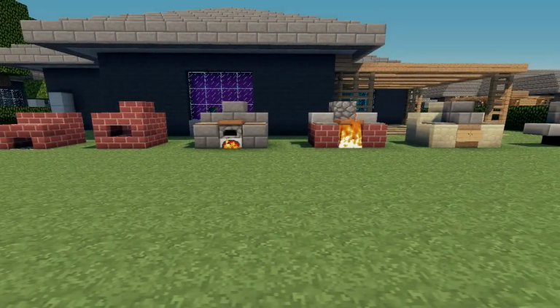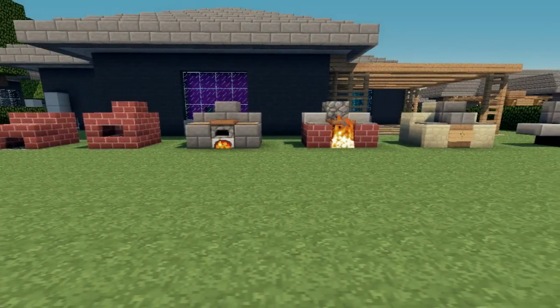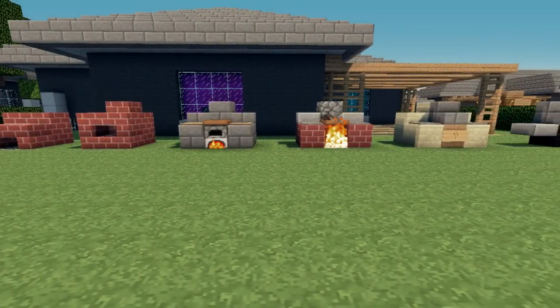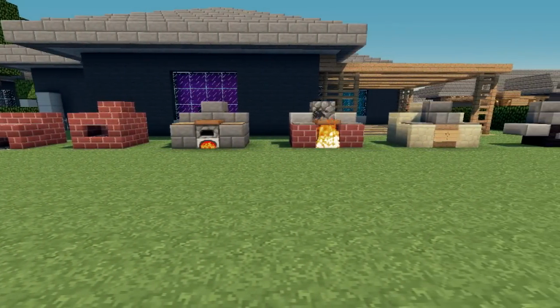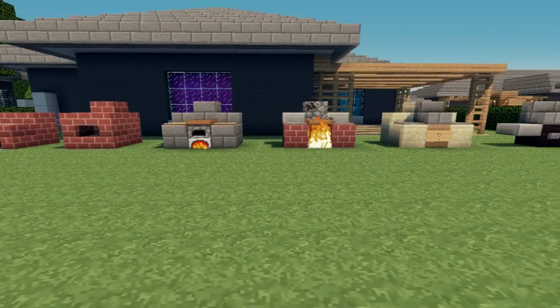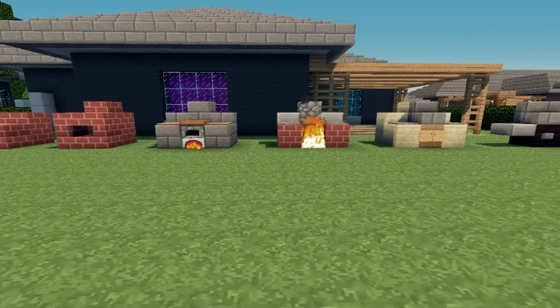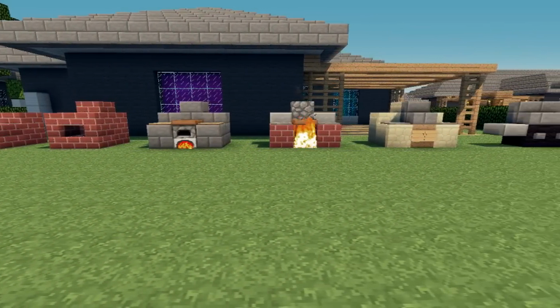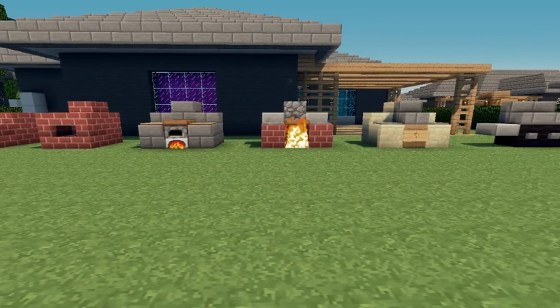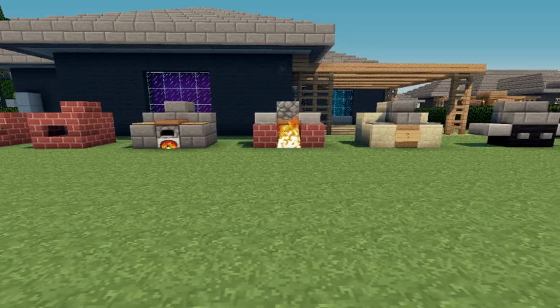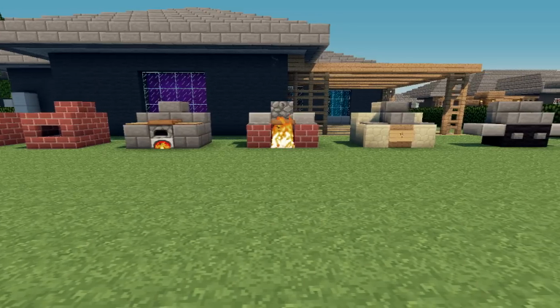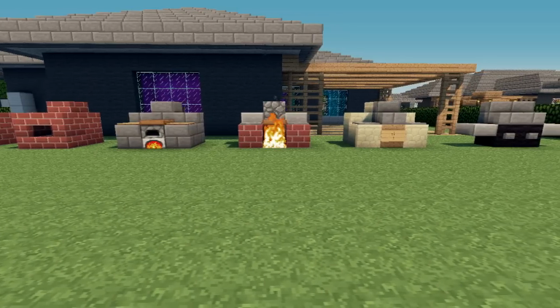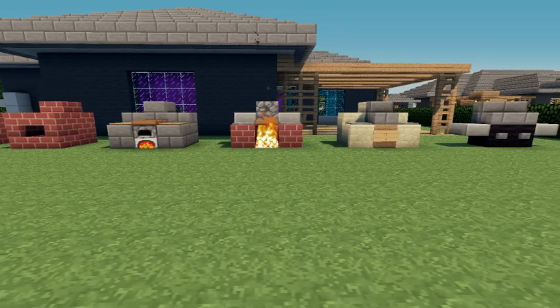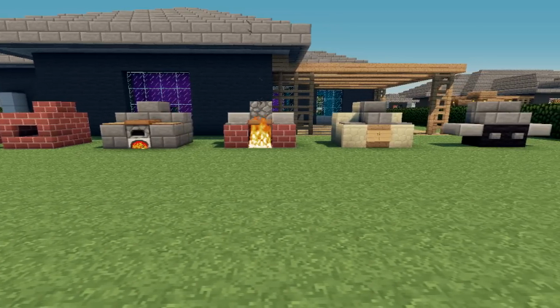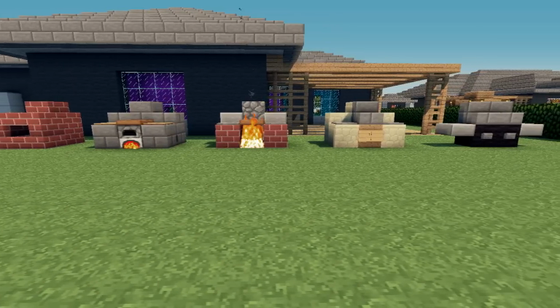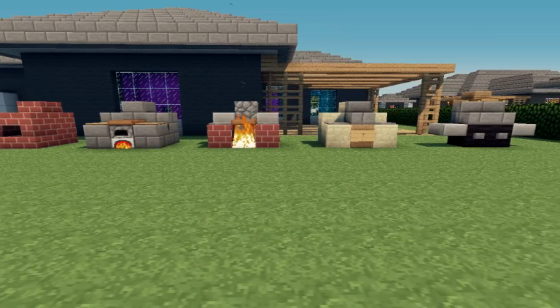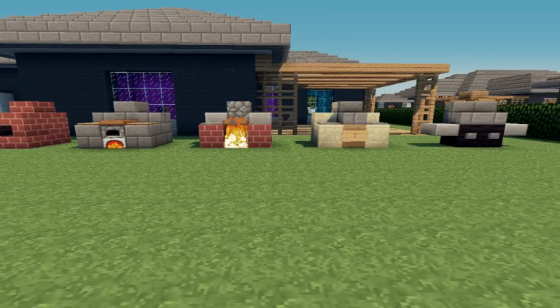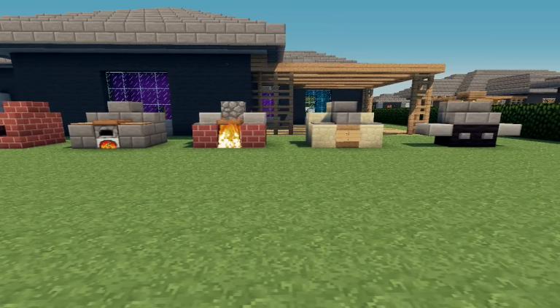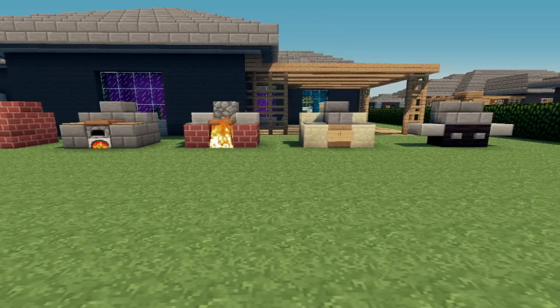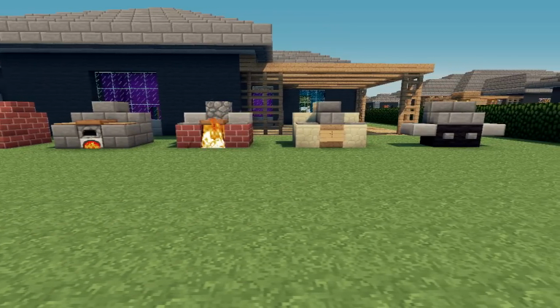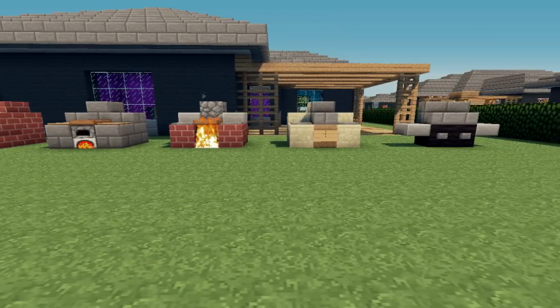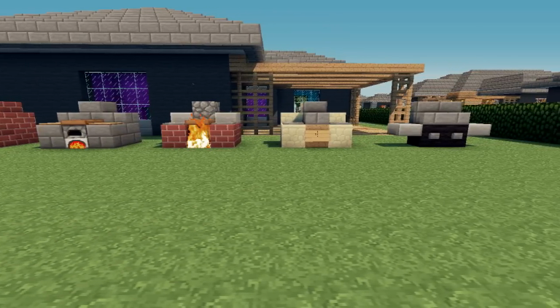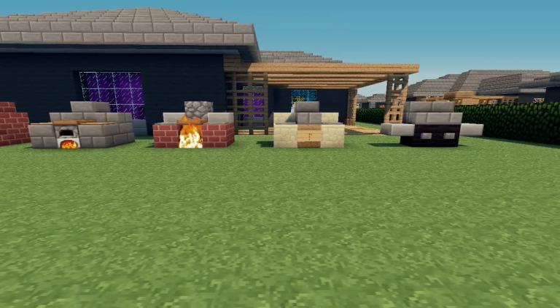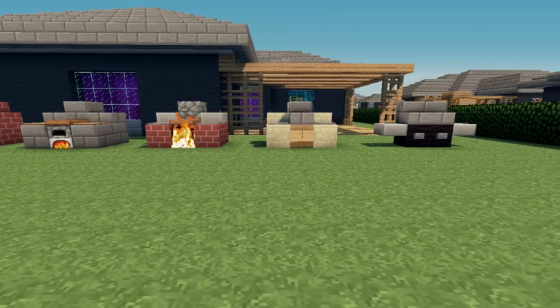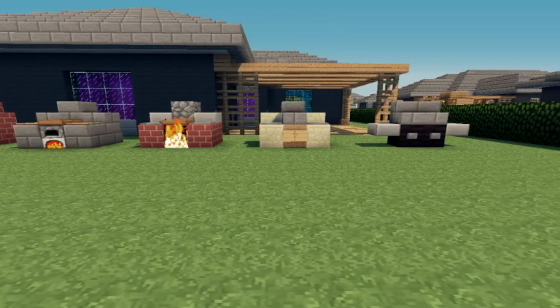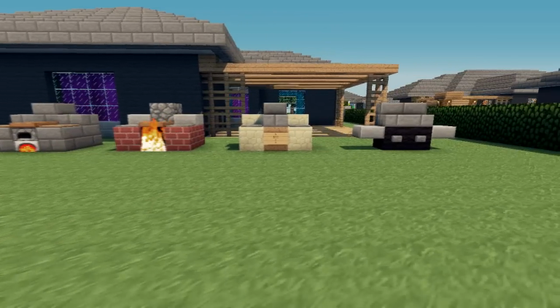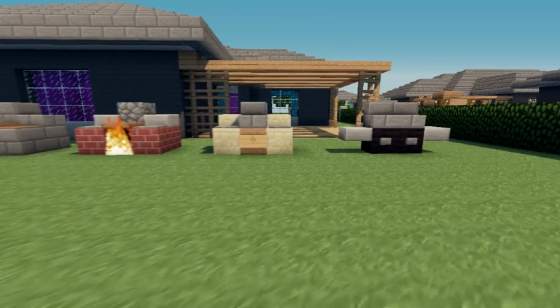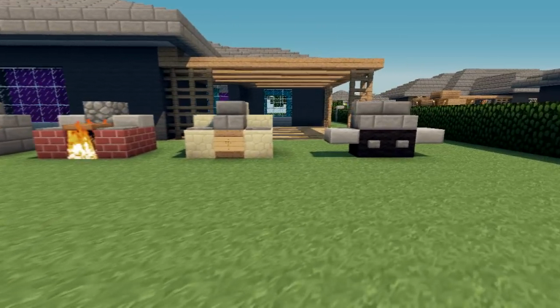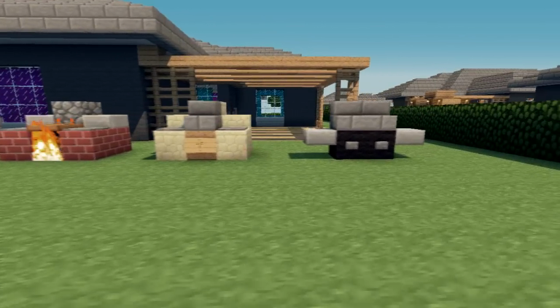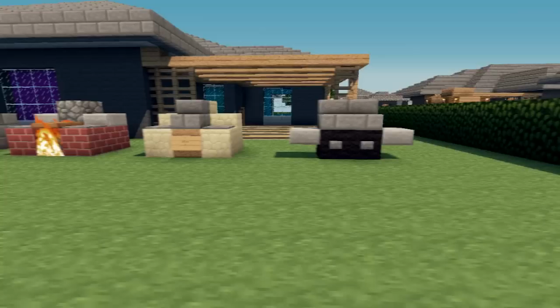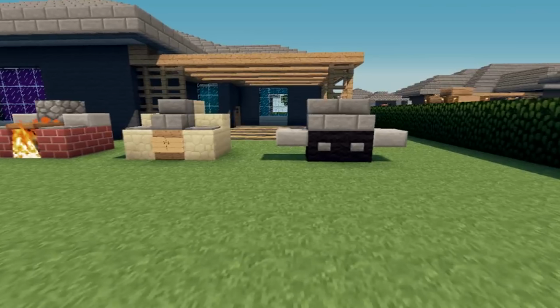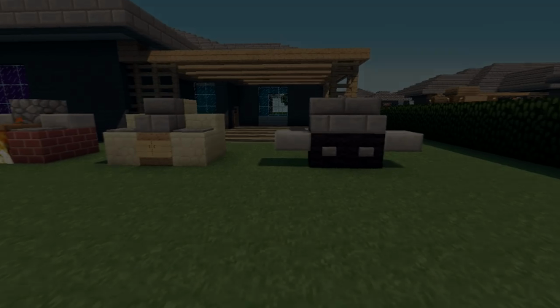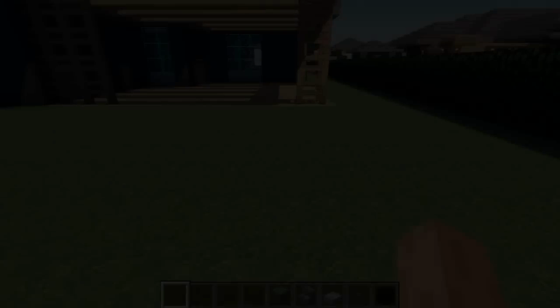Hi there, it's Snug Sights. Let's build some barbecues. I'll show you a few designs and how to make them, starting with the modern style gas barbecue.